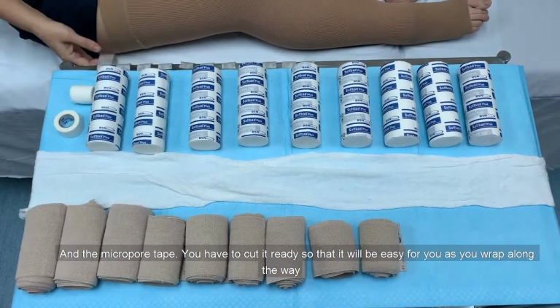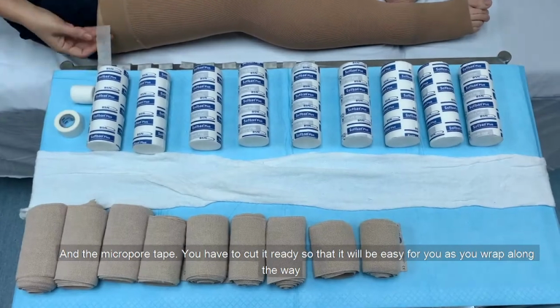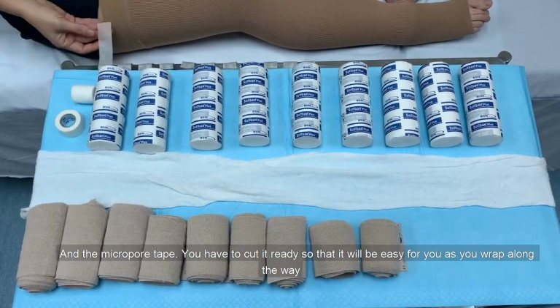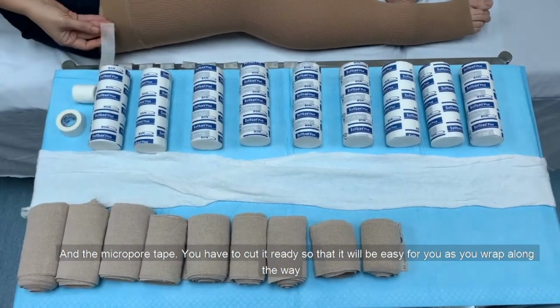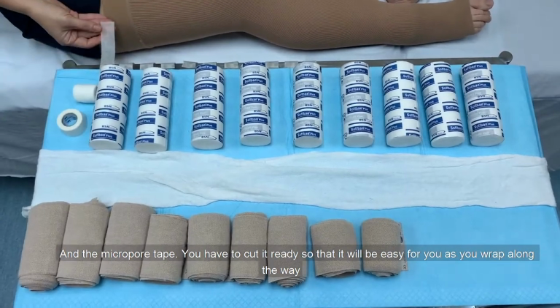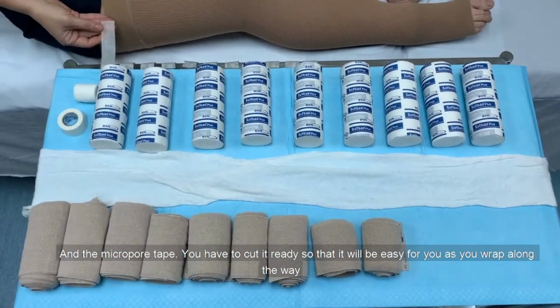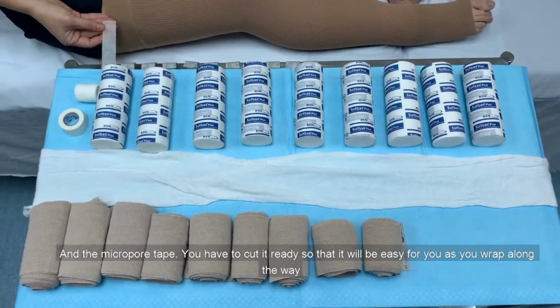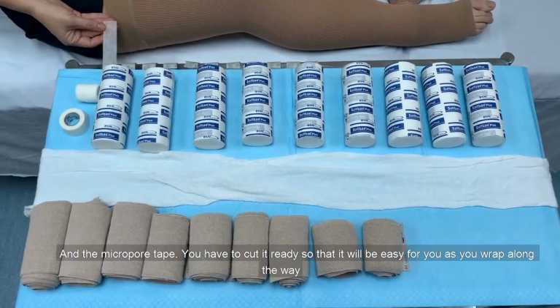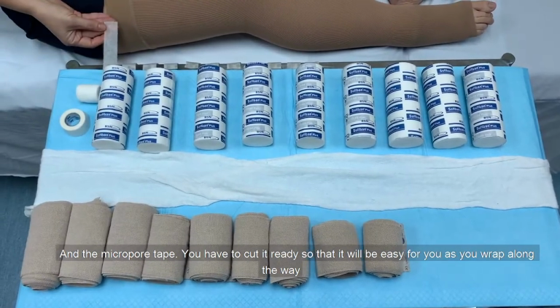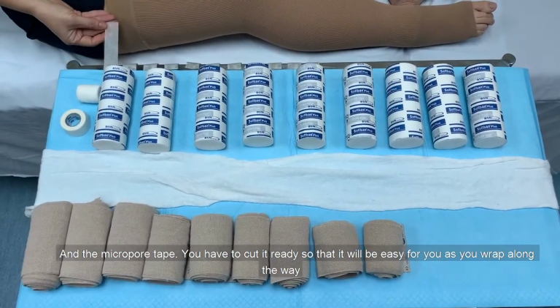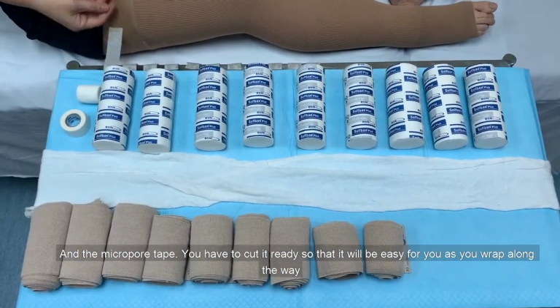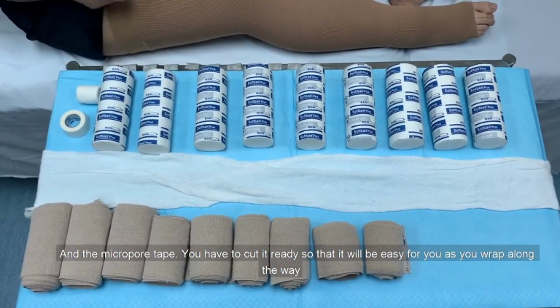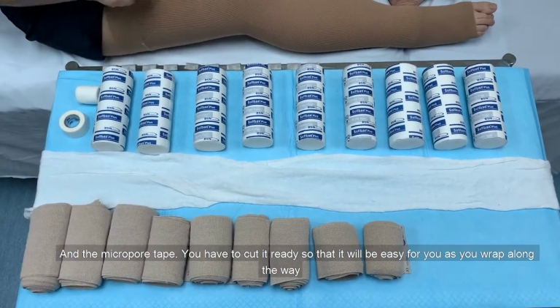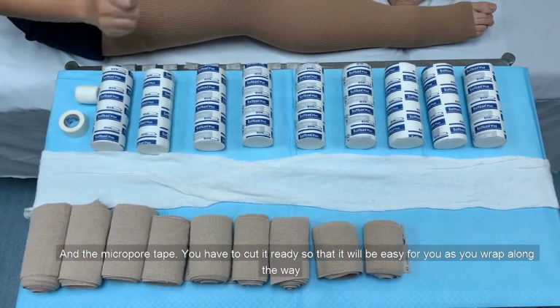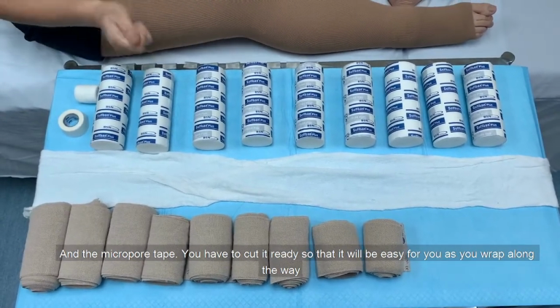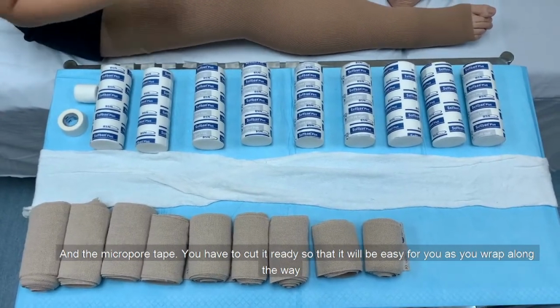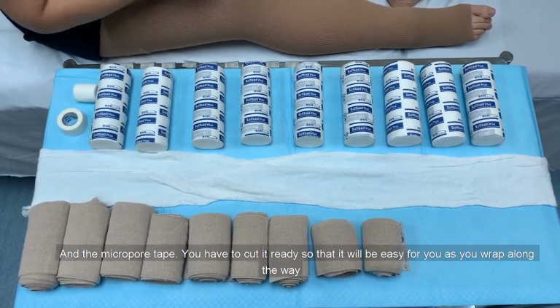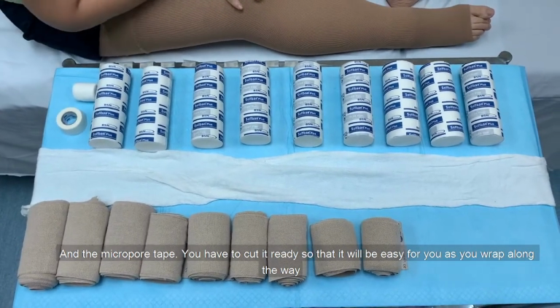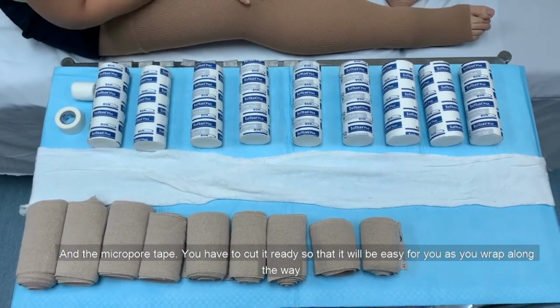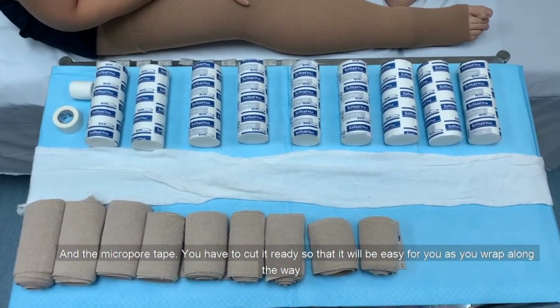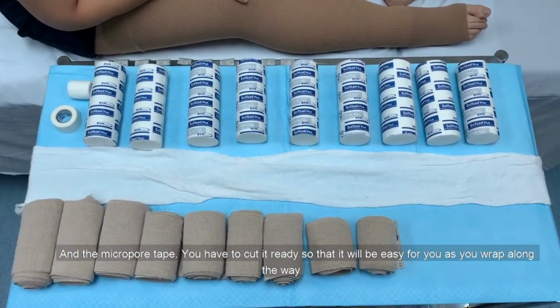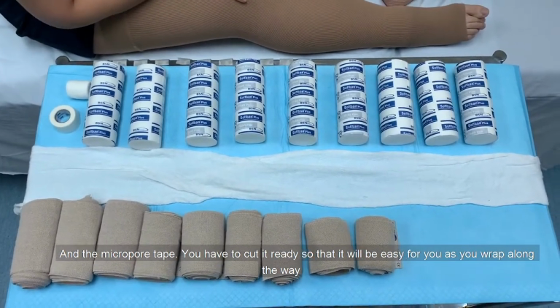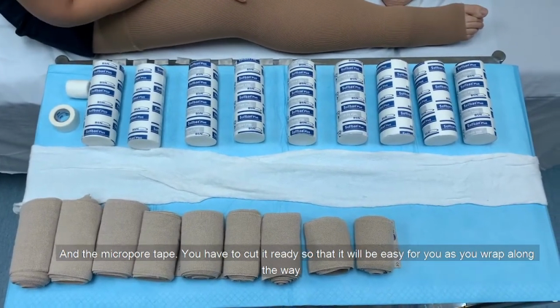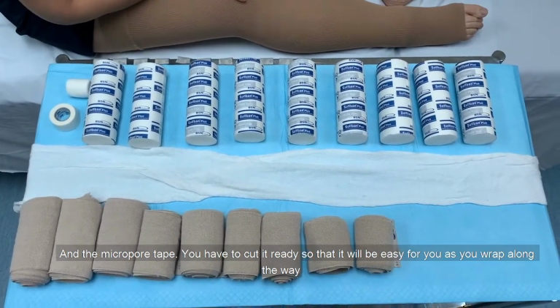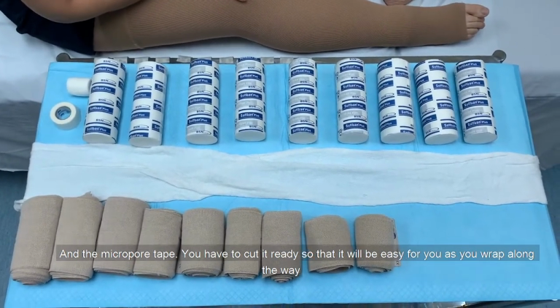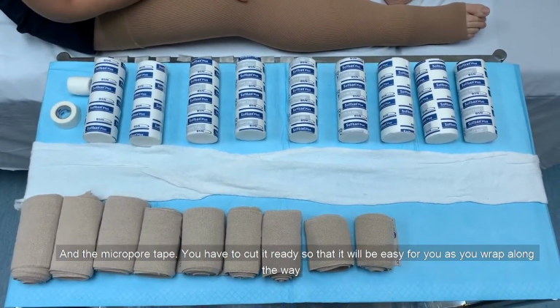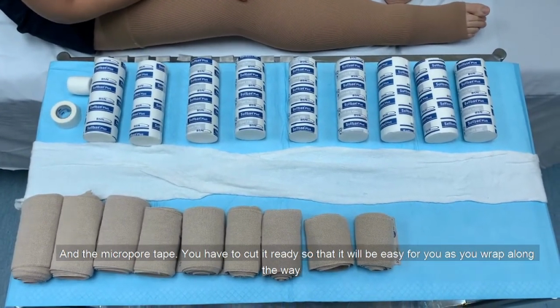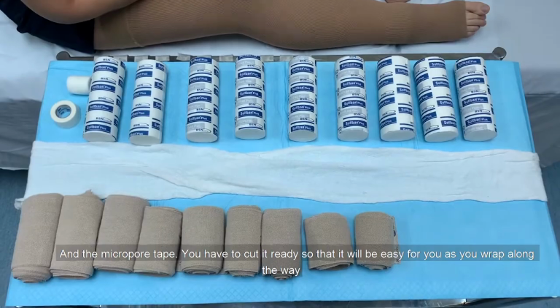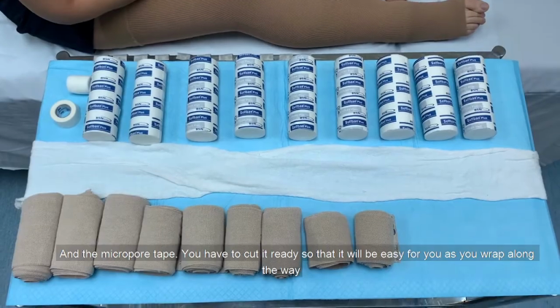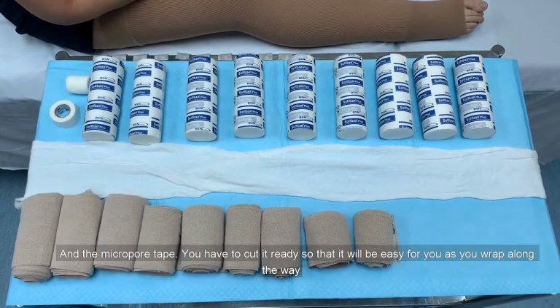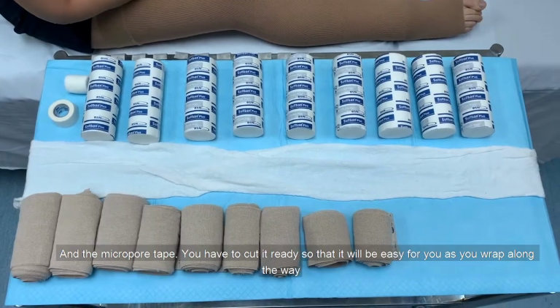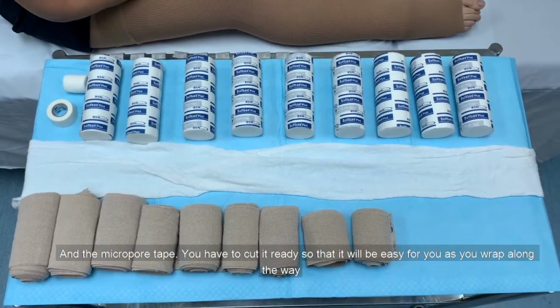You'll also need micropore tape. You'll have to cut it ready so that it'll be easy for you as you wrap along the way.